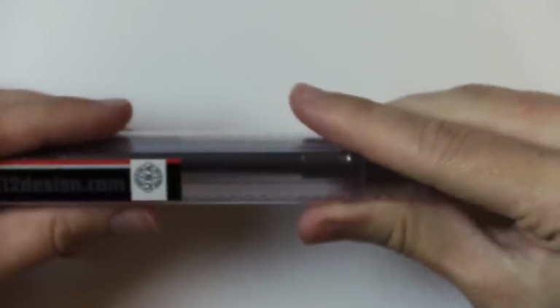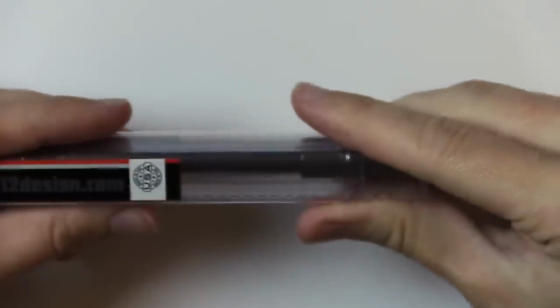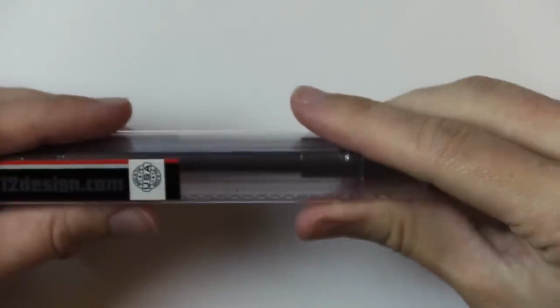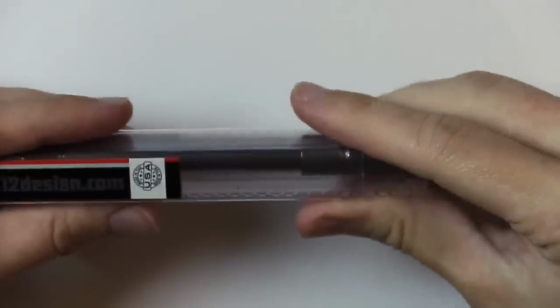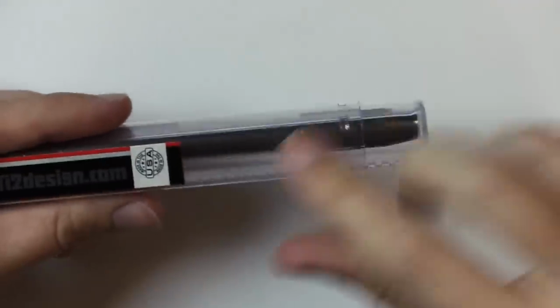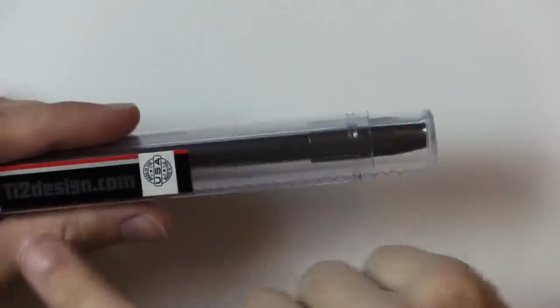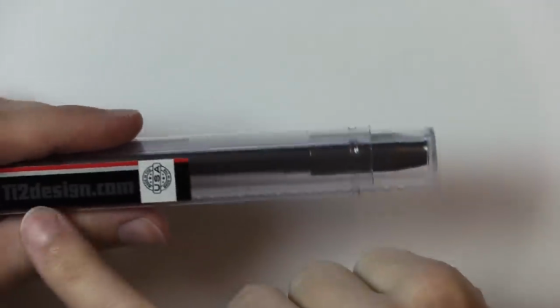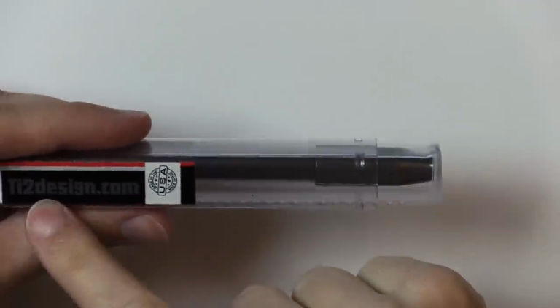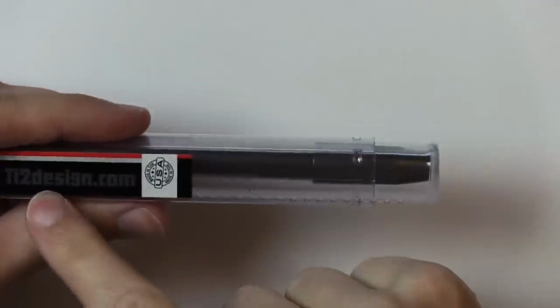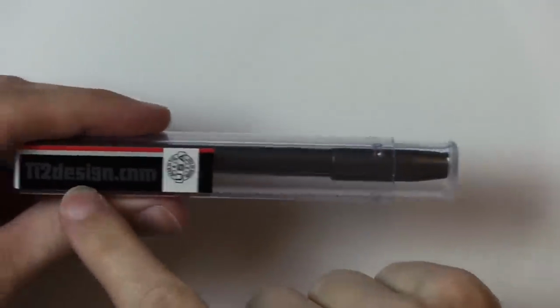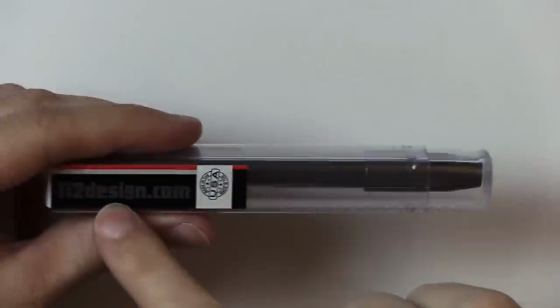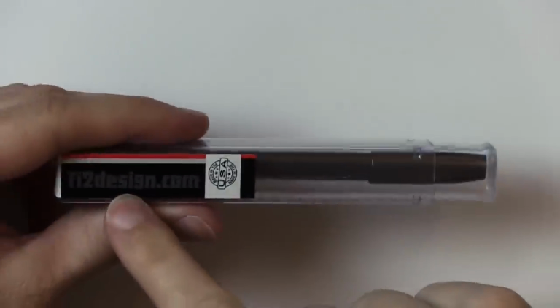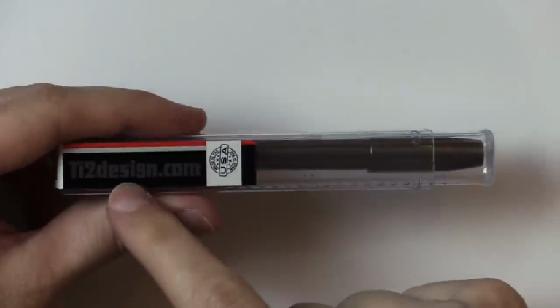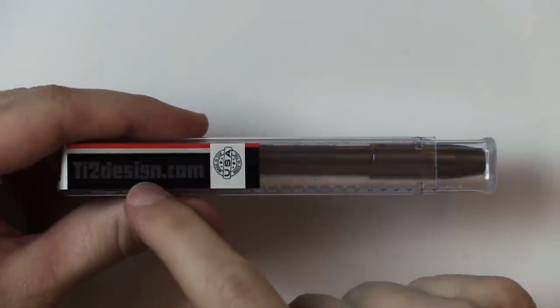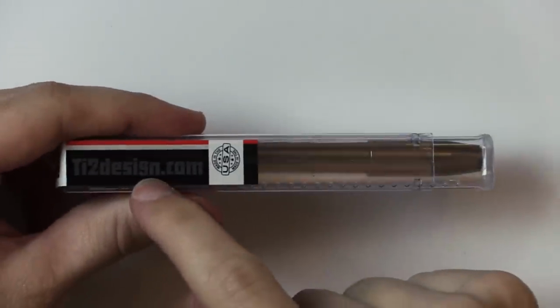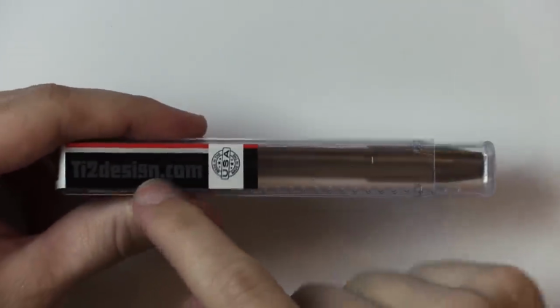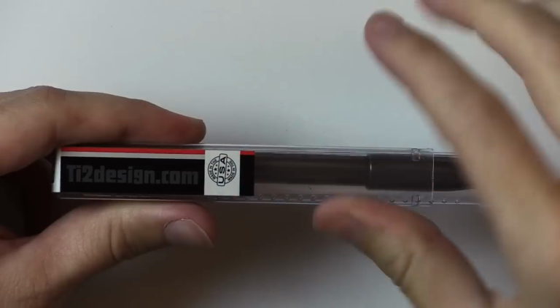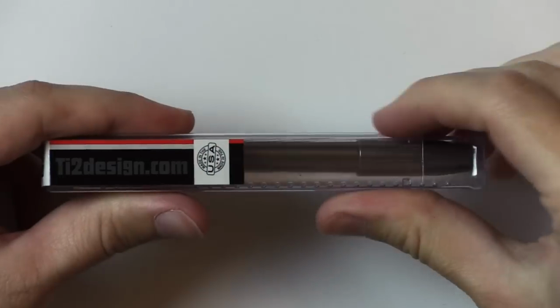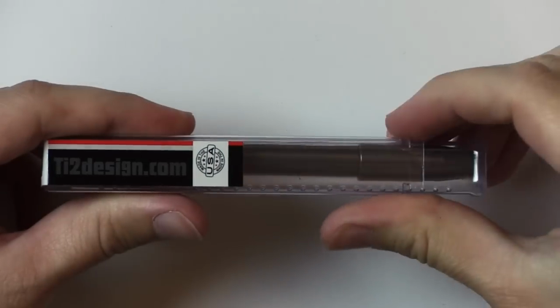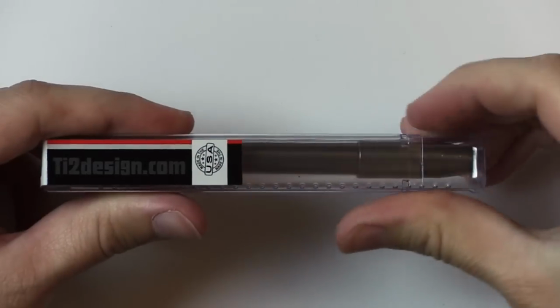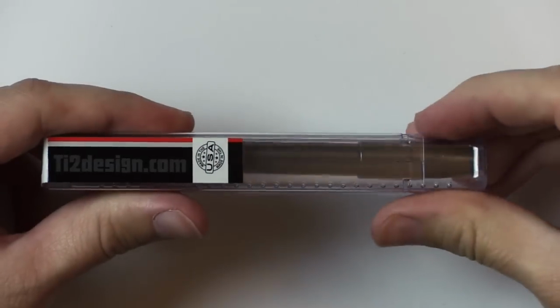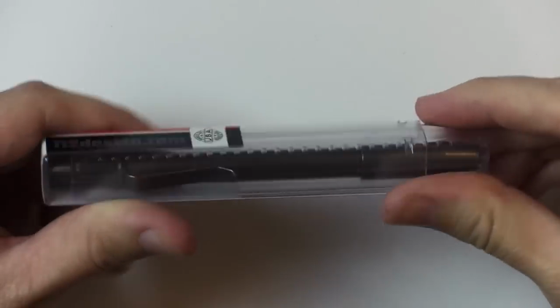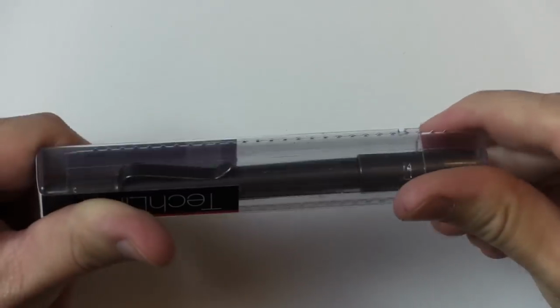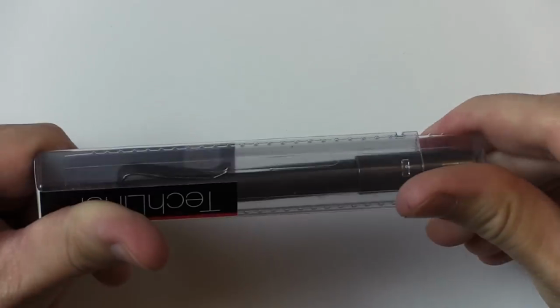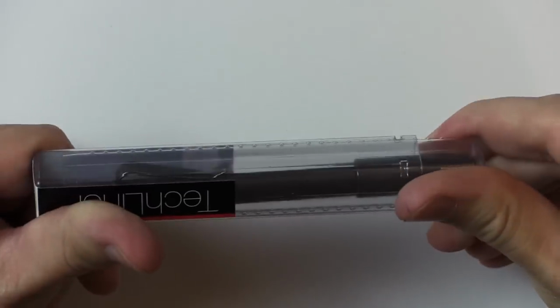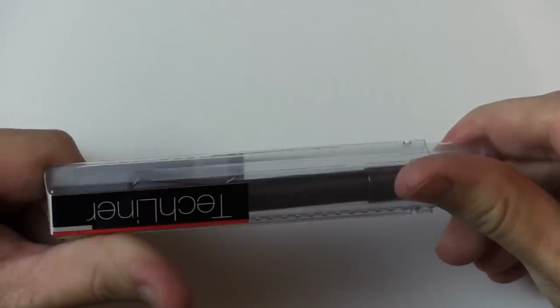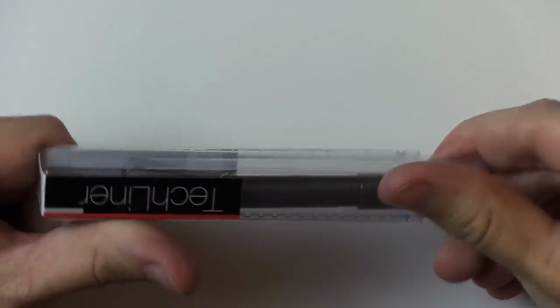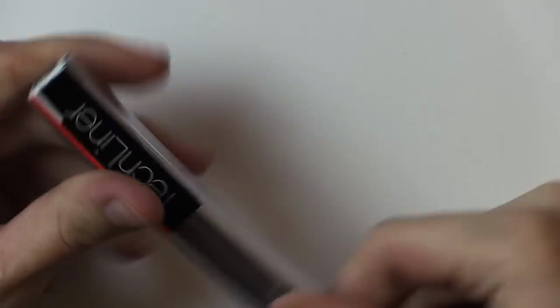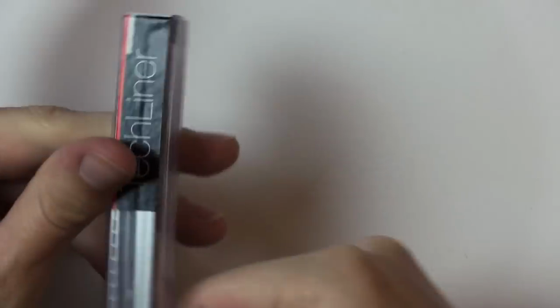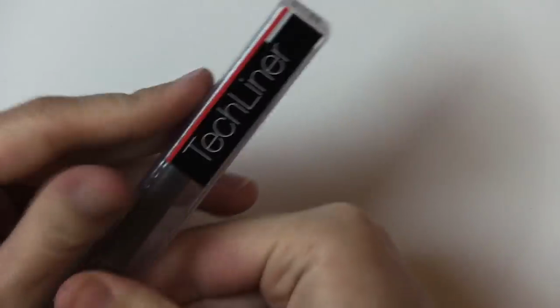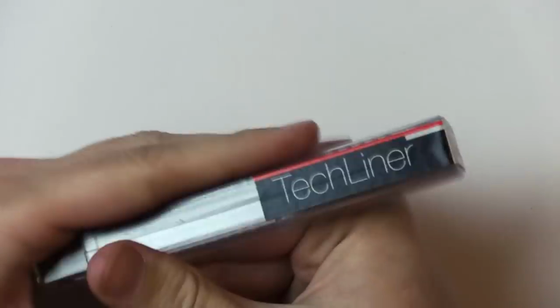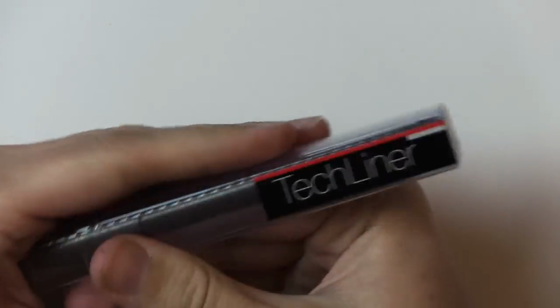It came from ti2design.com — the TechLiner. They sent me this pen and I am interested in it.